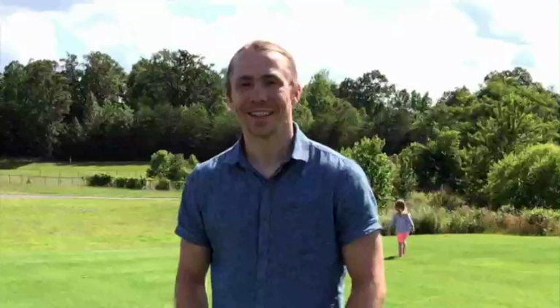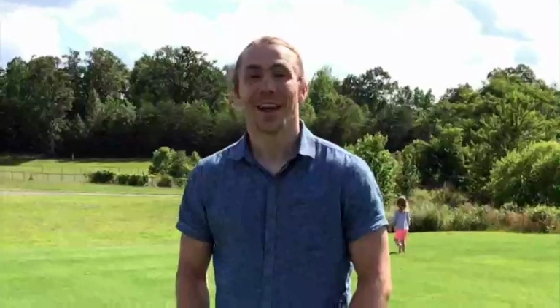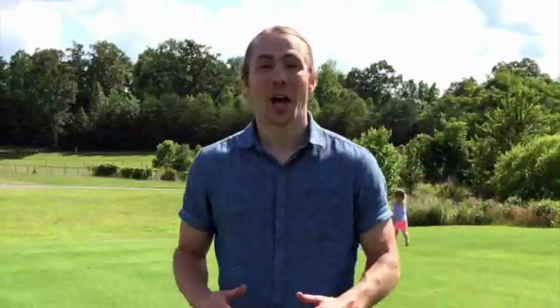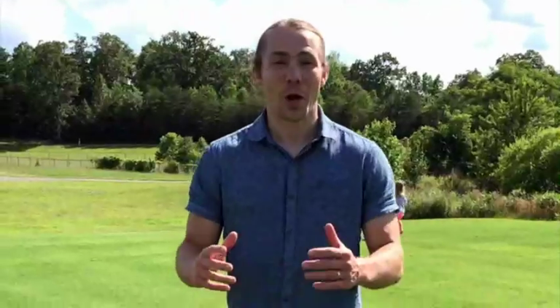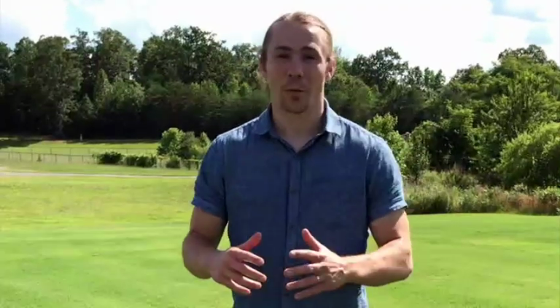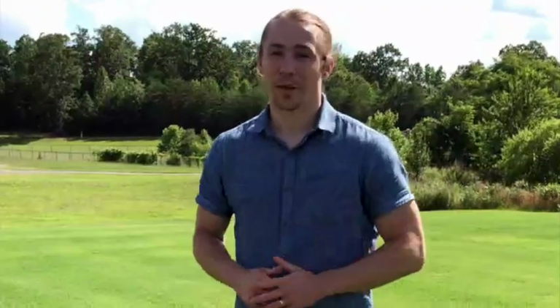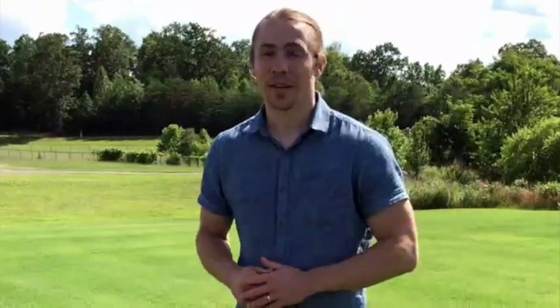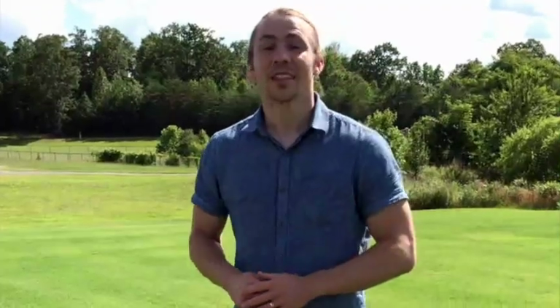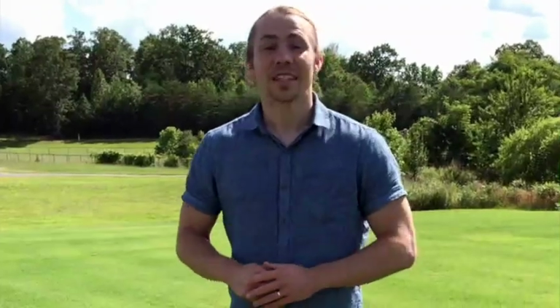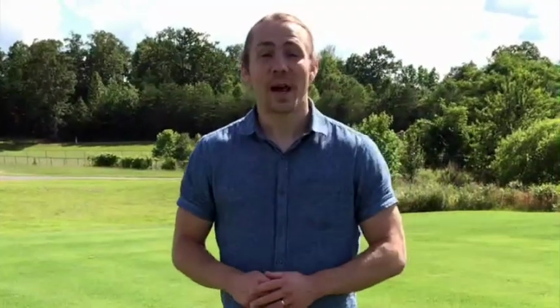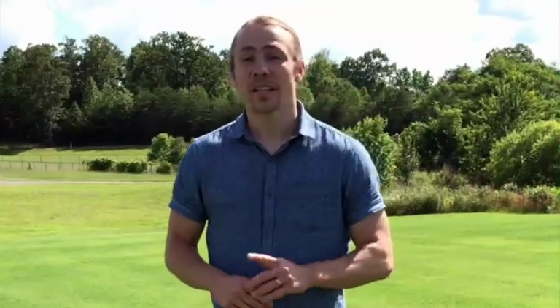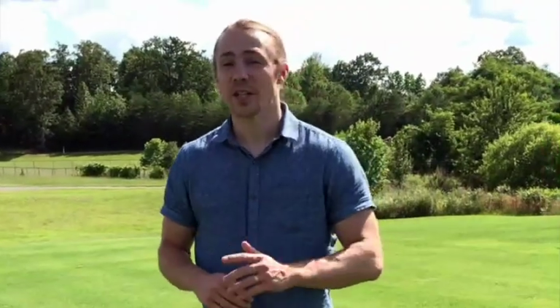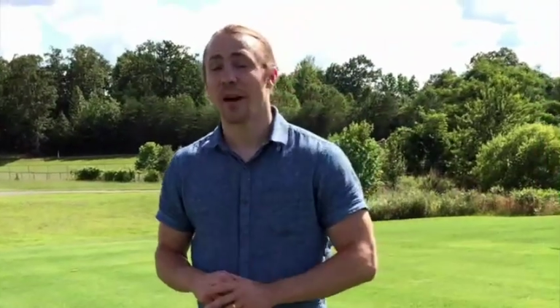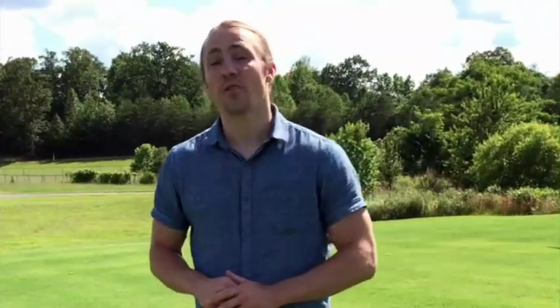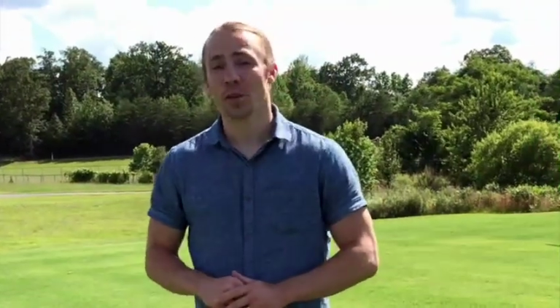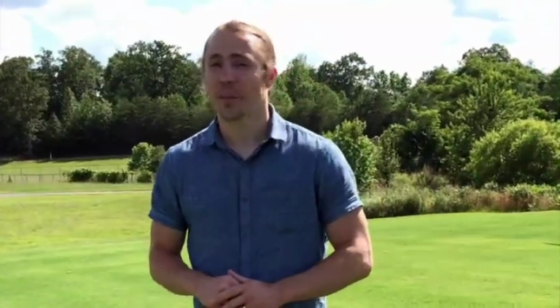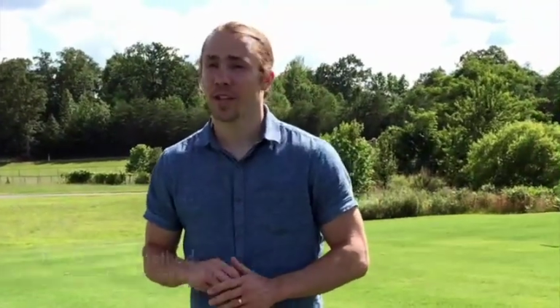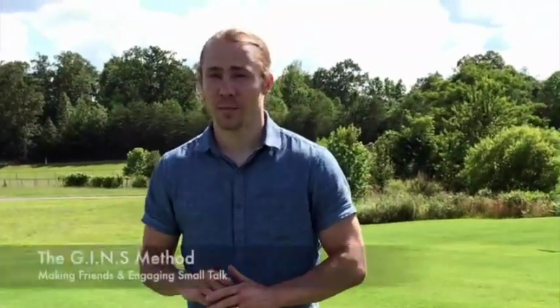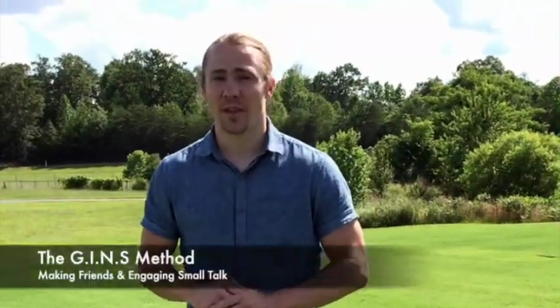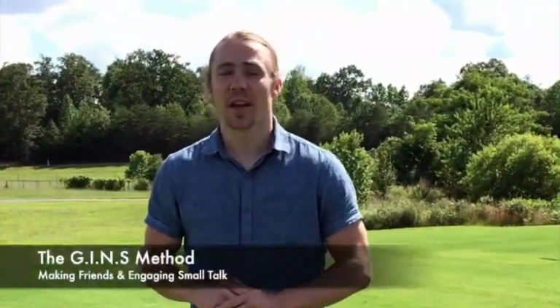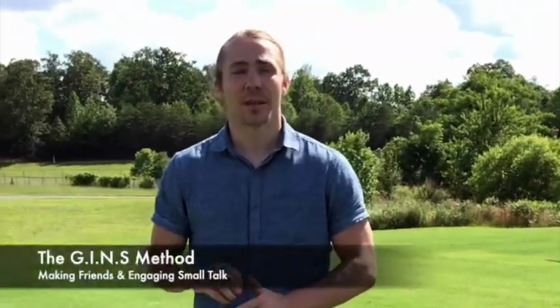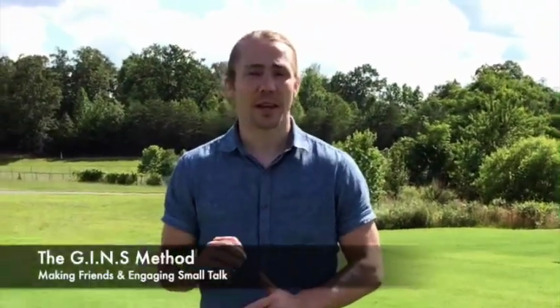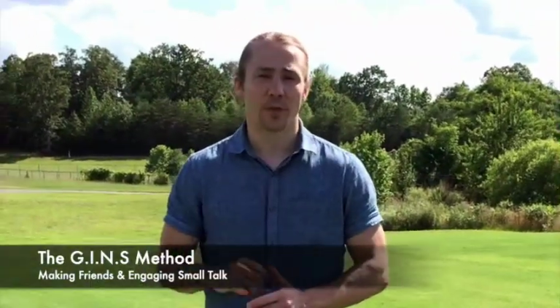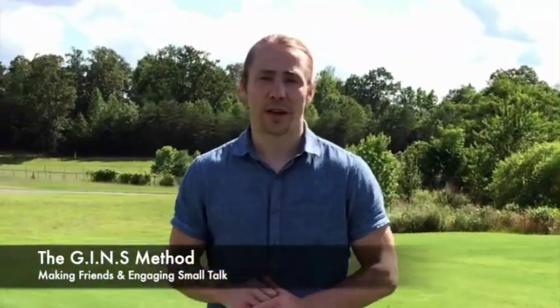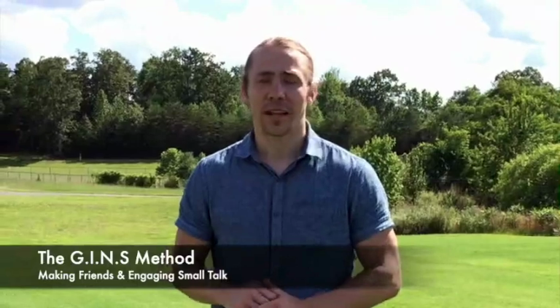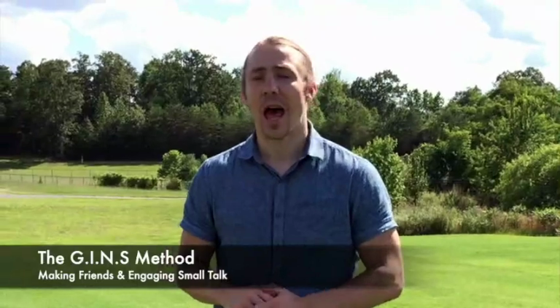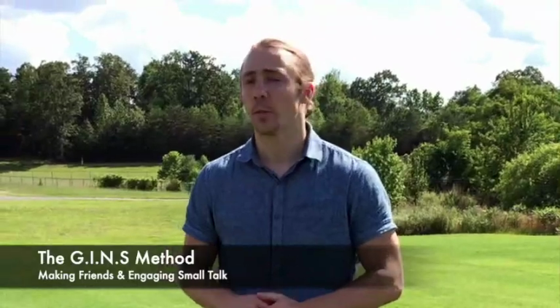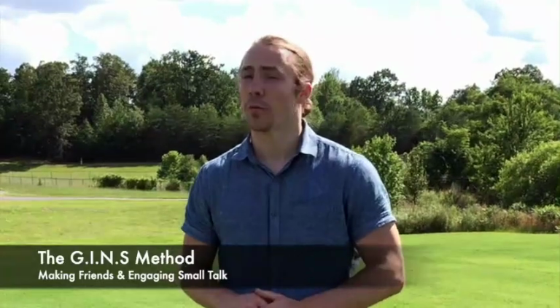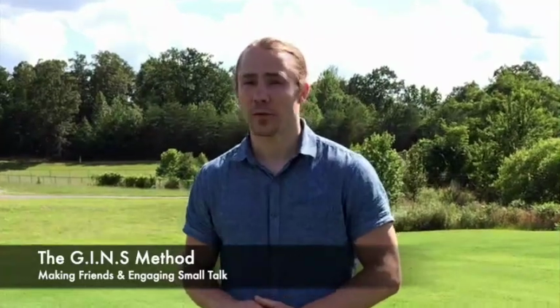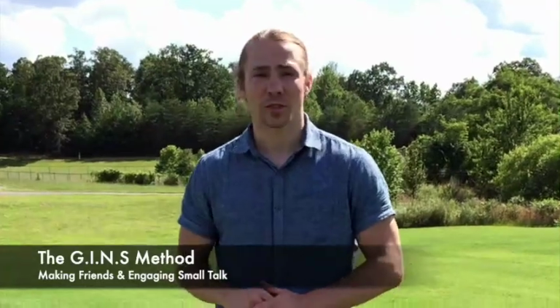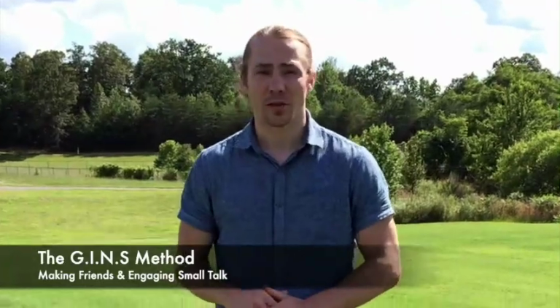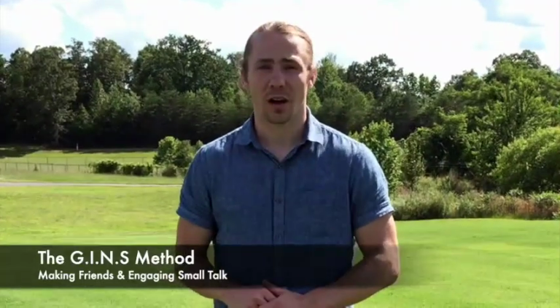Hello everyone. Today I'm going to teach you my four-step Gens method to making friends and having more meaningful small talk.